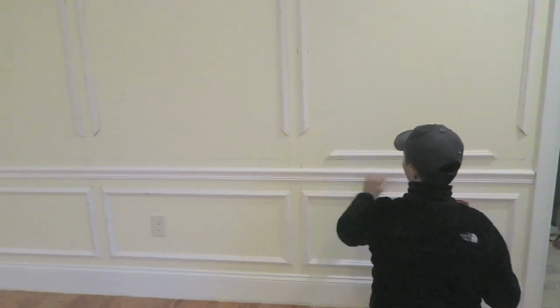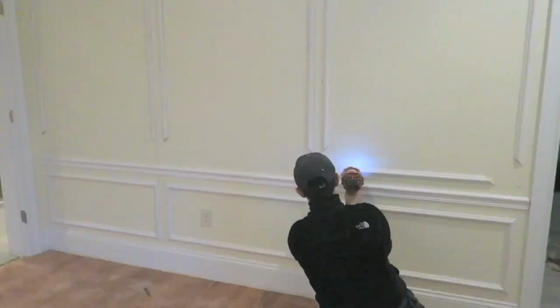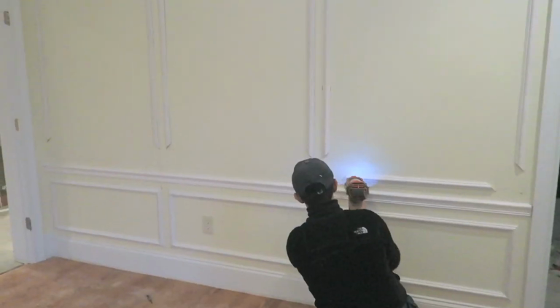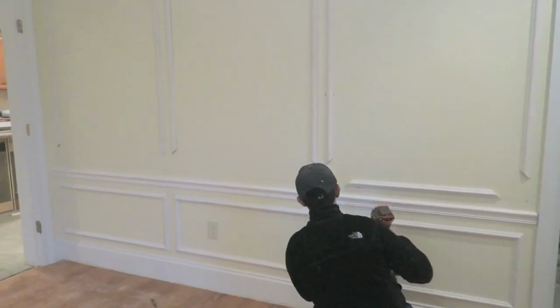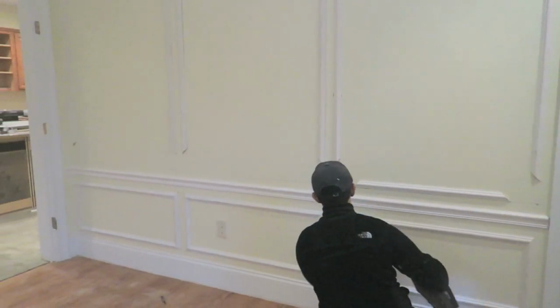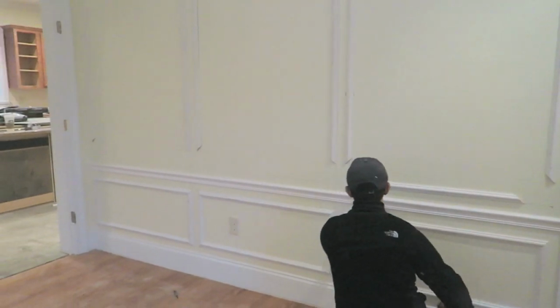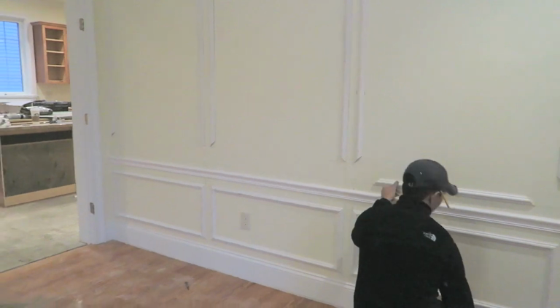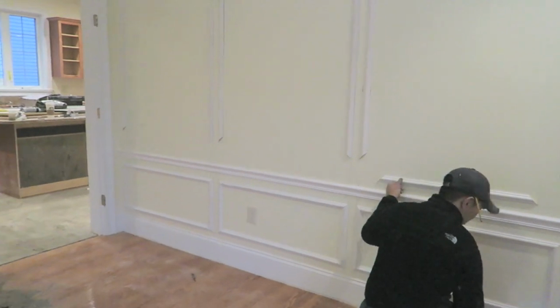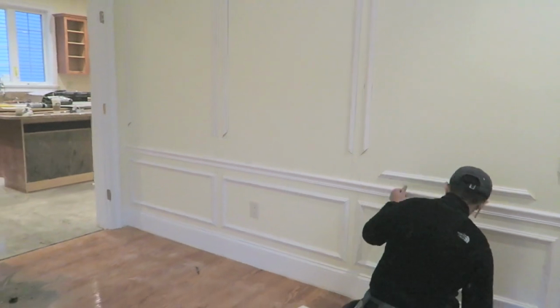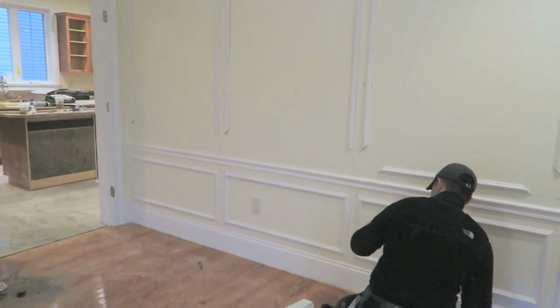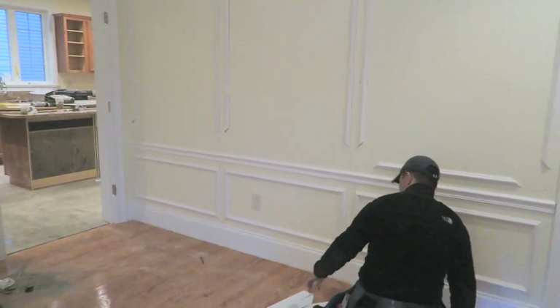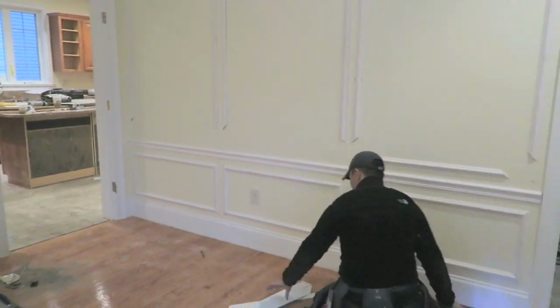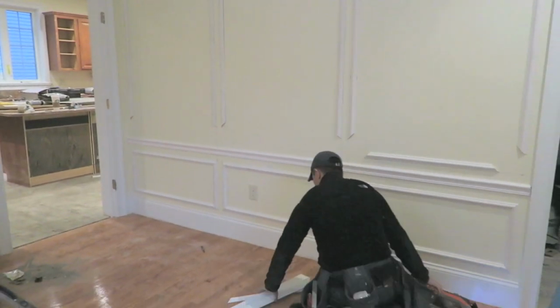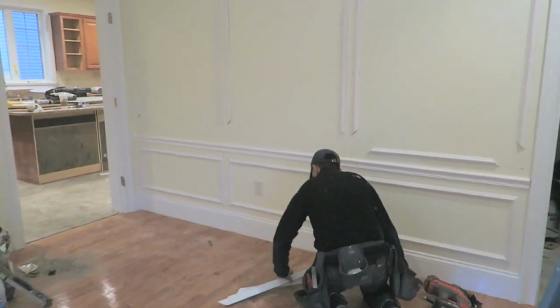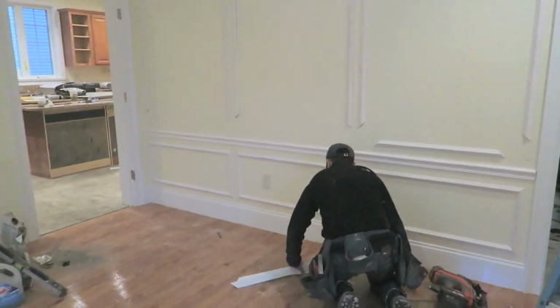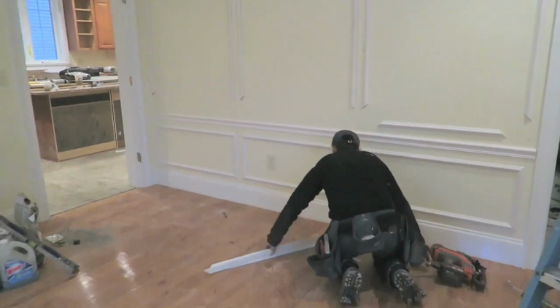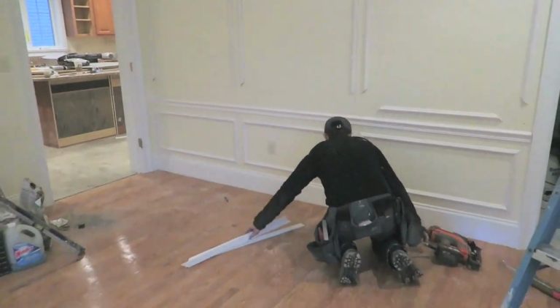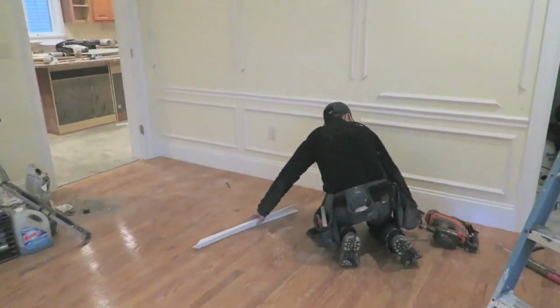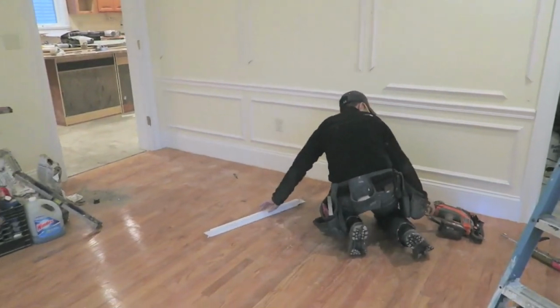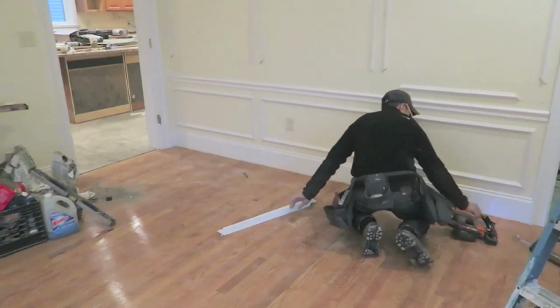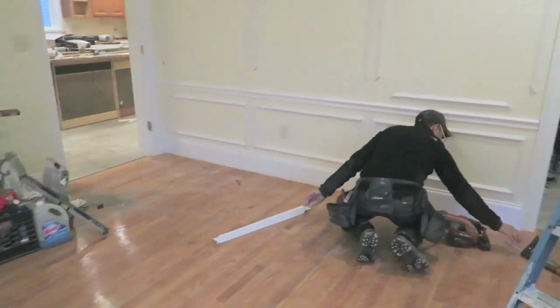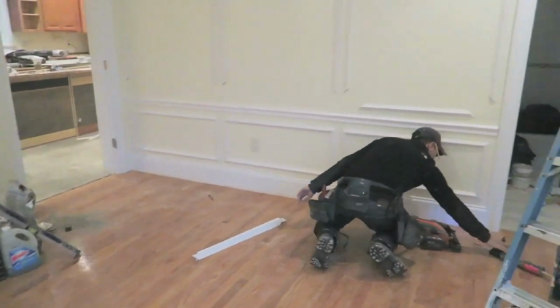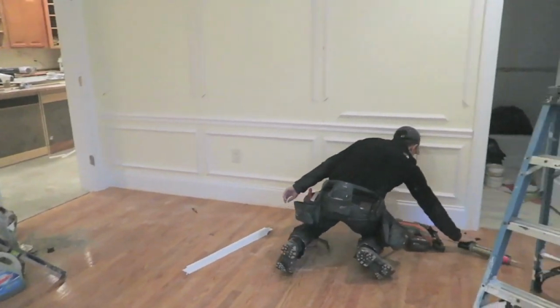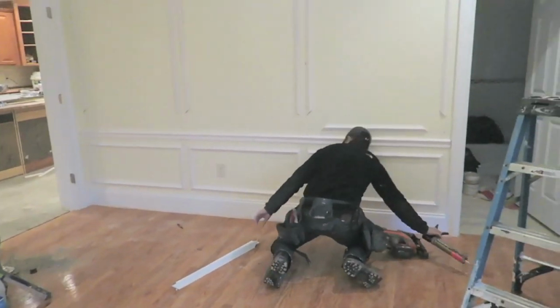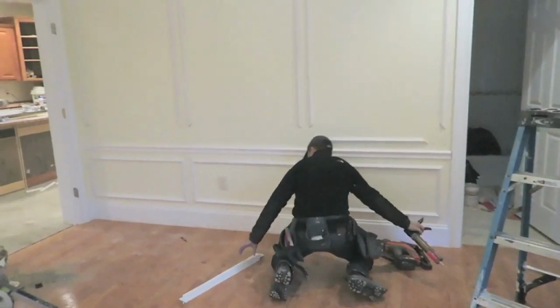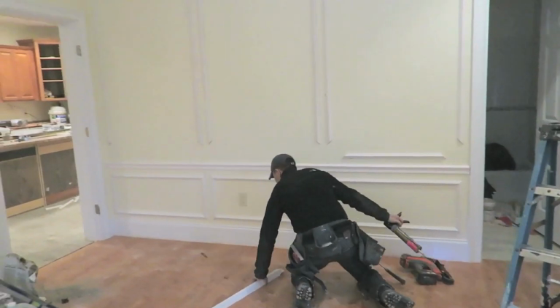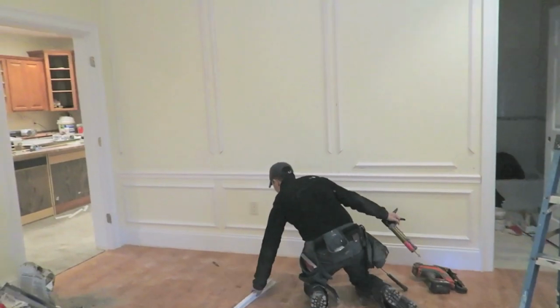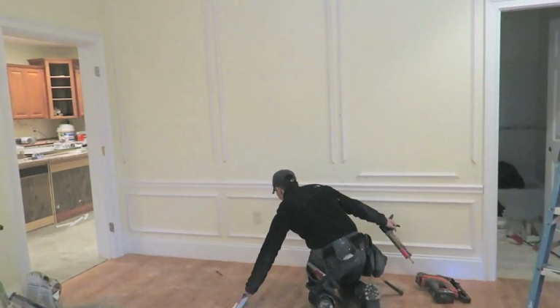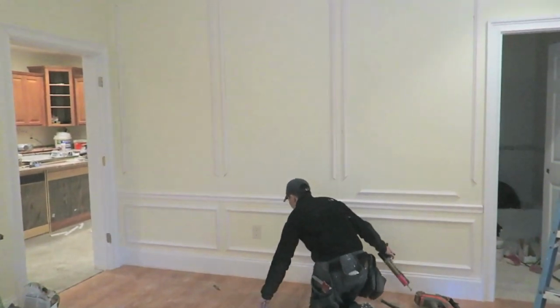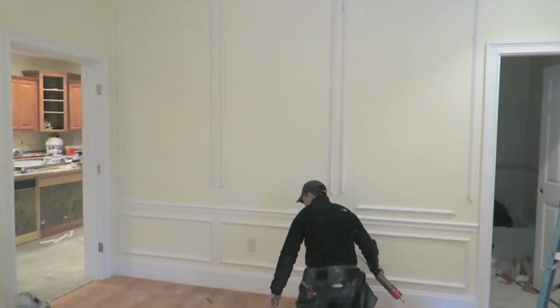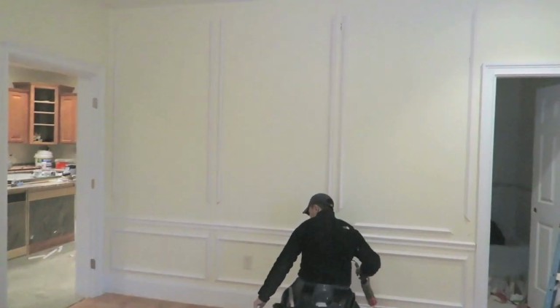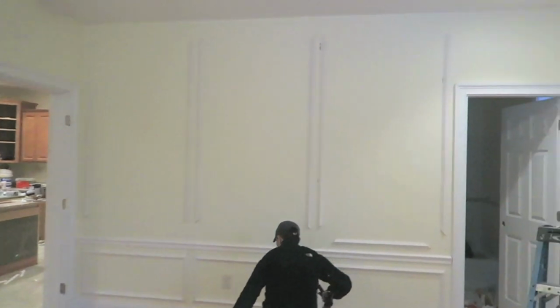Right now as I'm watching Chris work, I'm already thinking about what I'm going to do to the room upstairs. Your mind never really stops working.